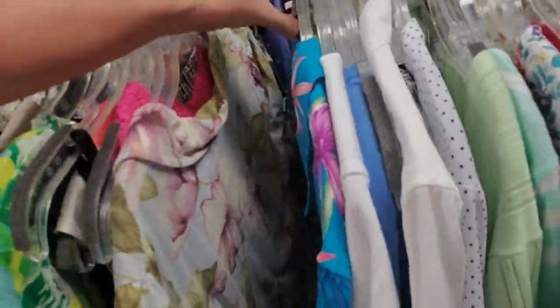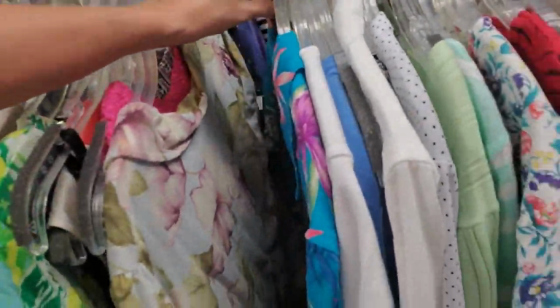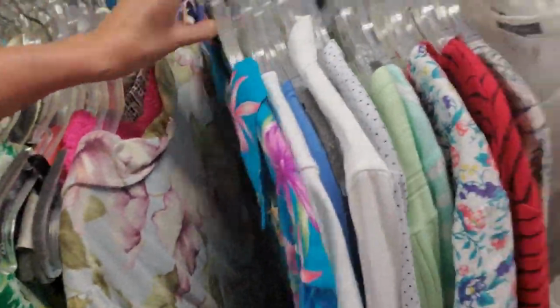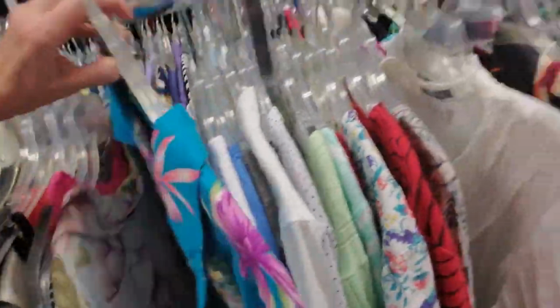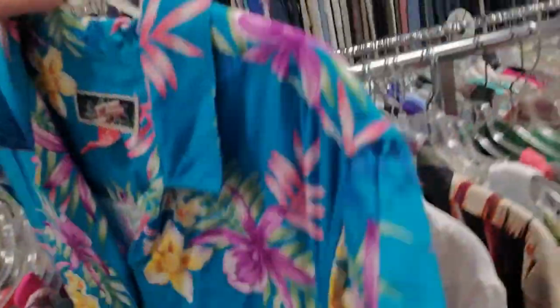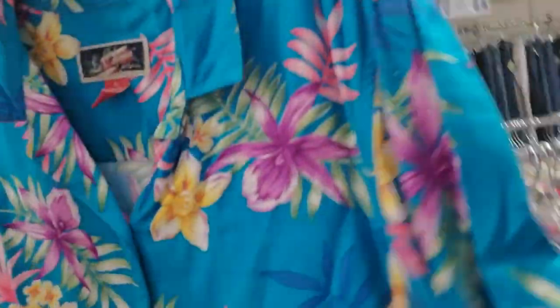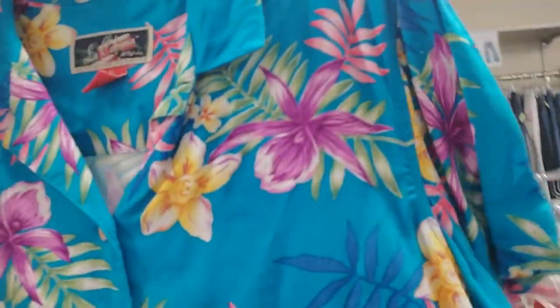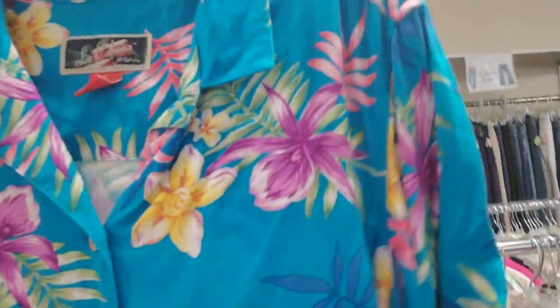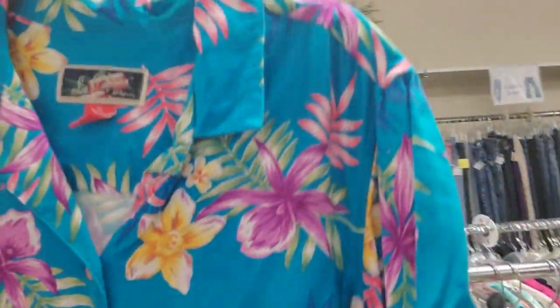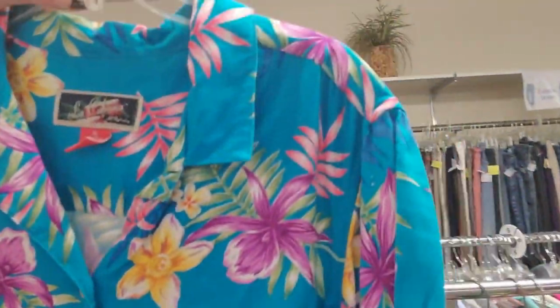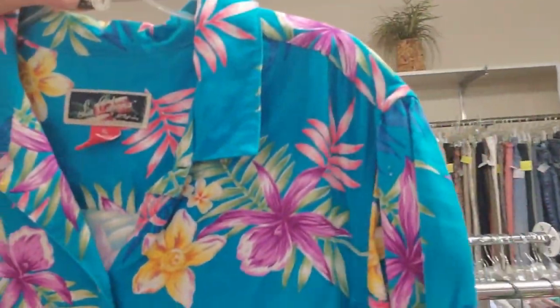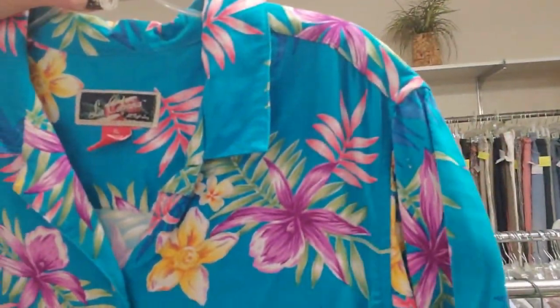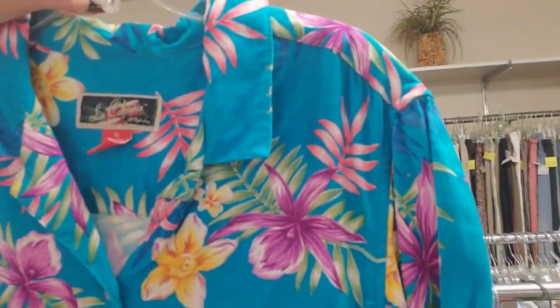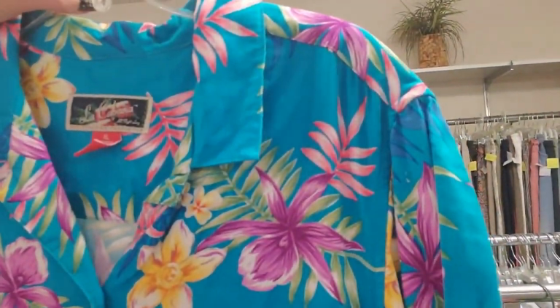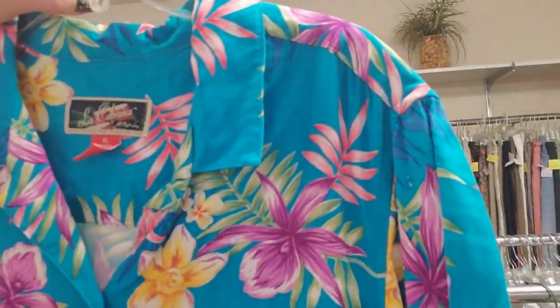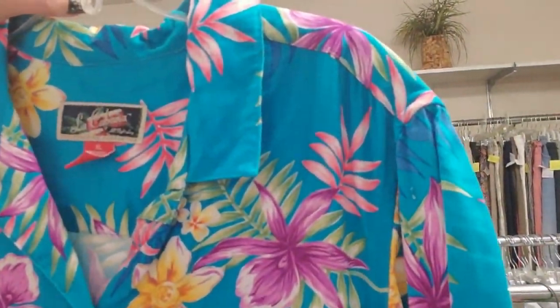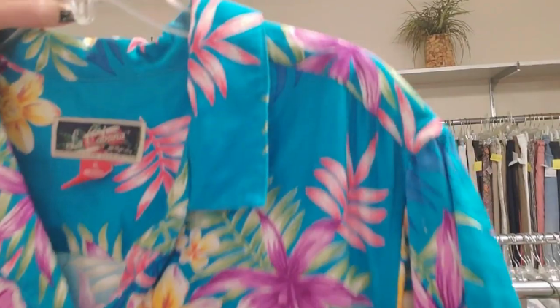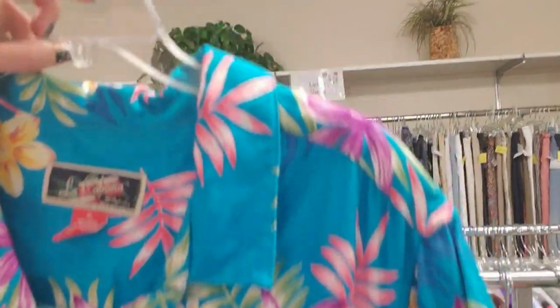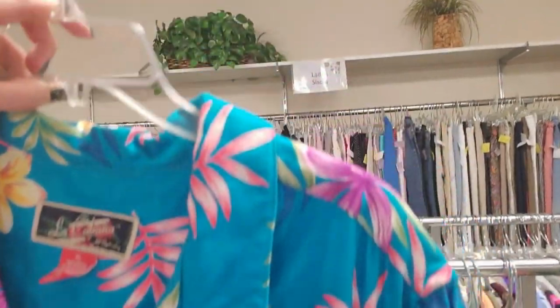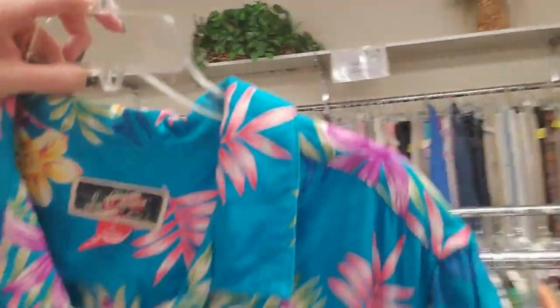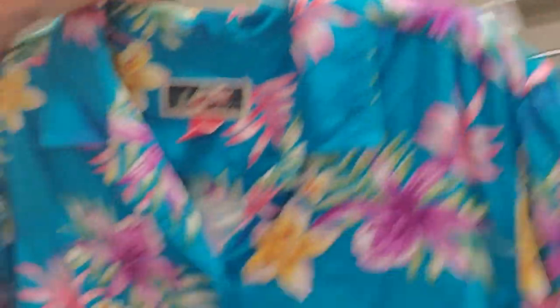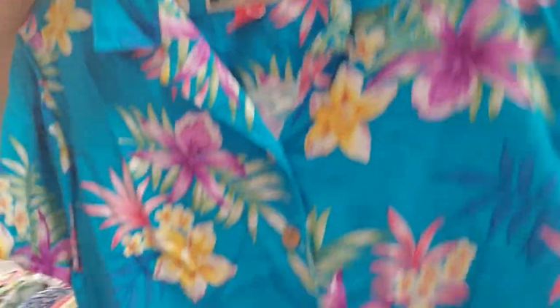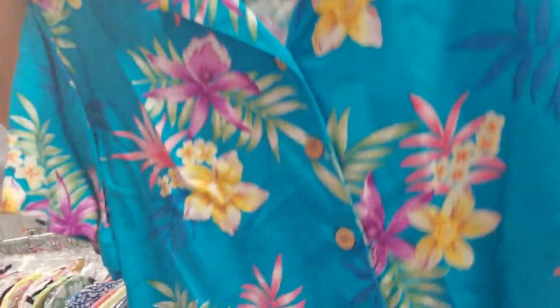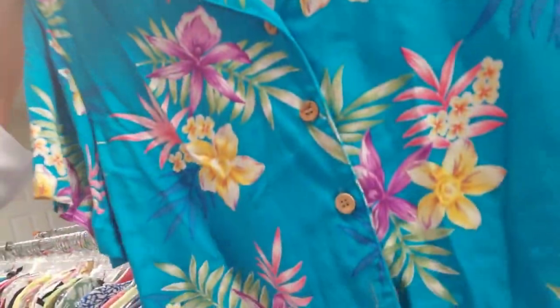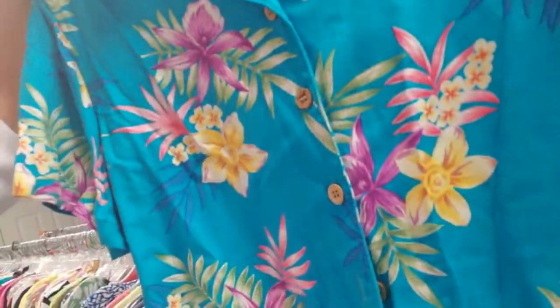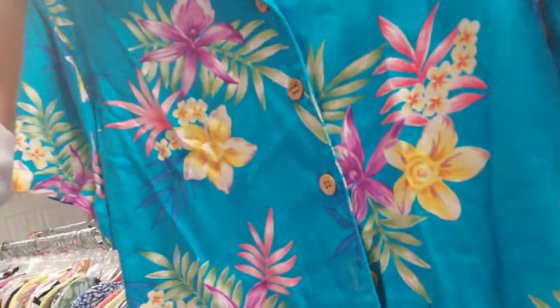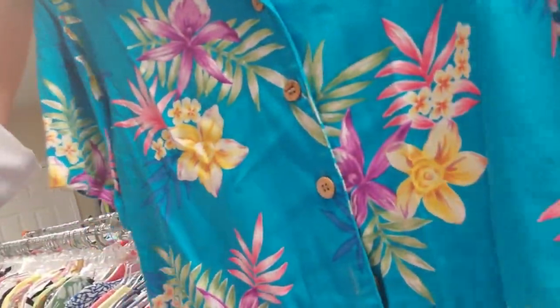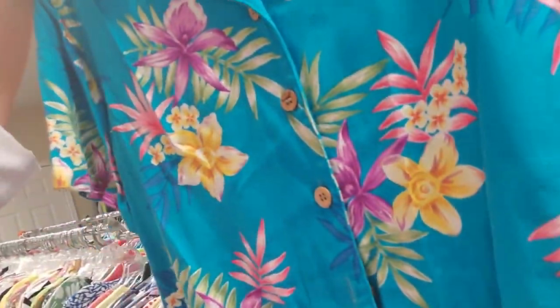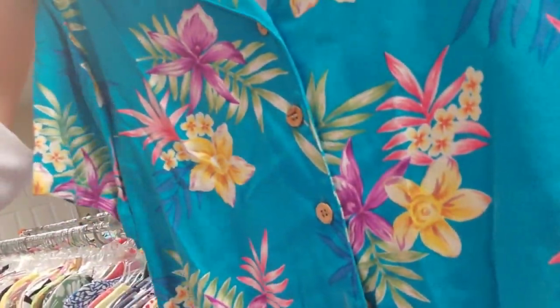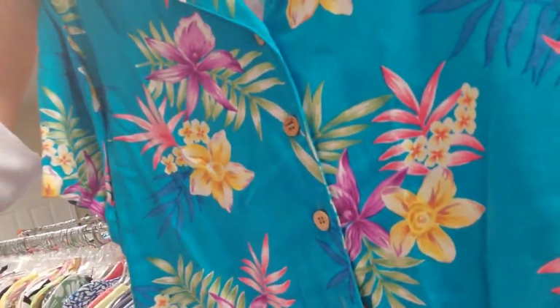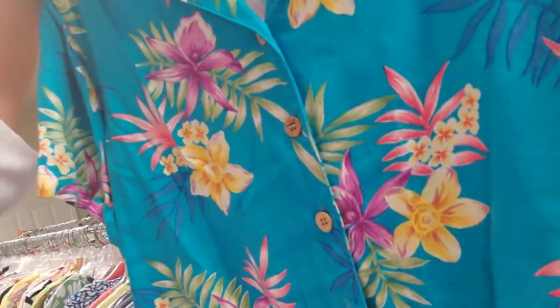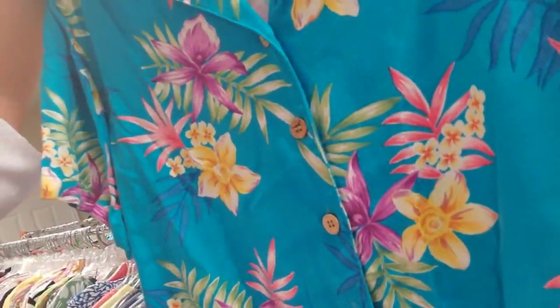Oh, look at that Hawaiian shirt. Yeah, wow — look at that. That is really festive.